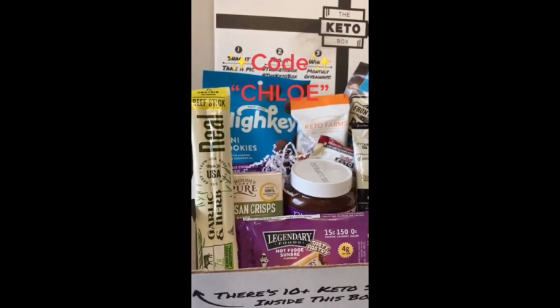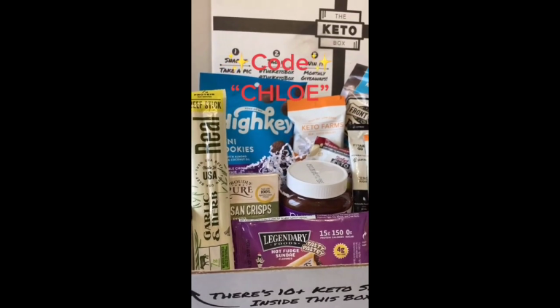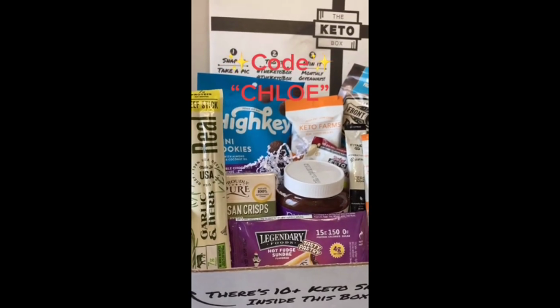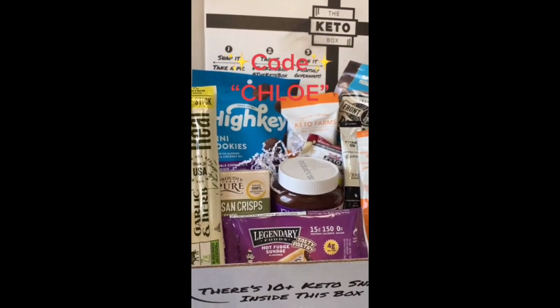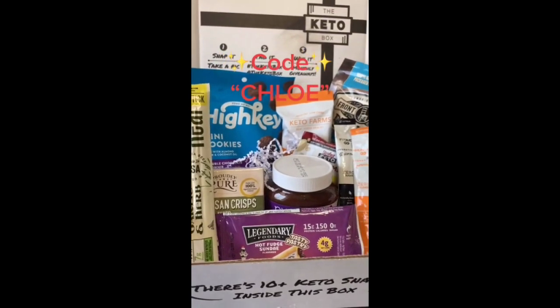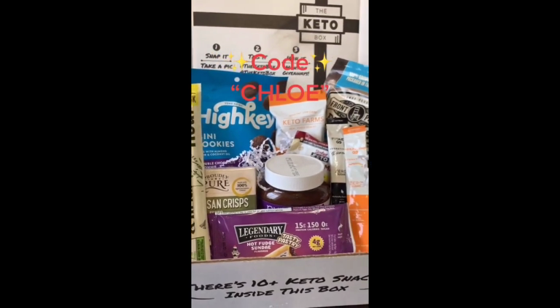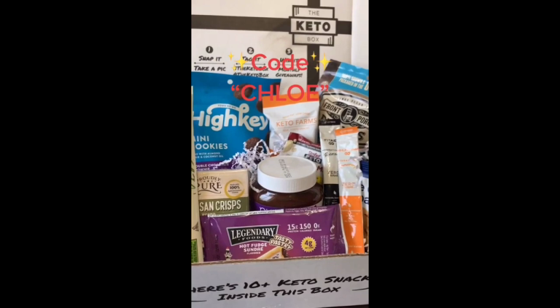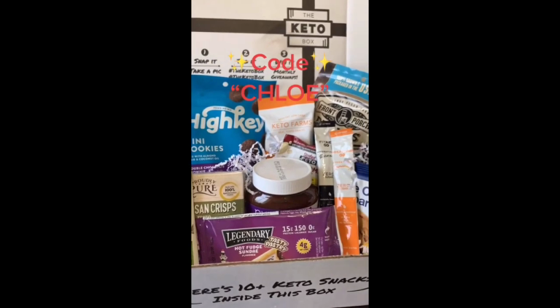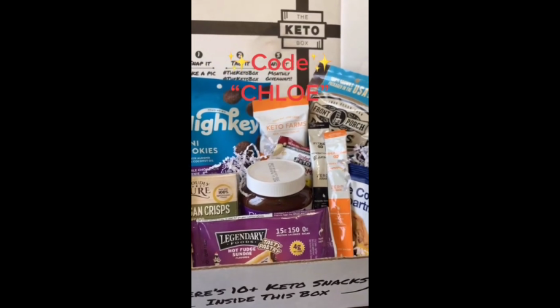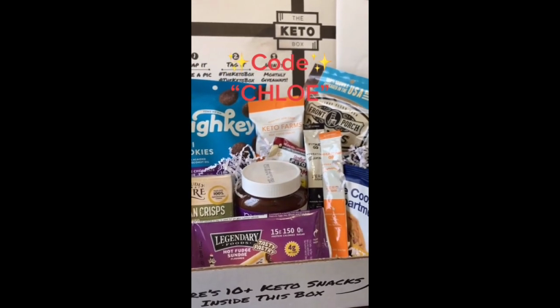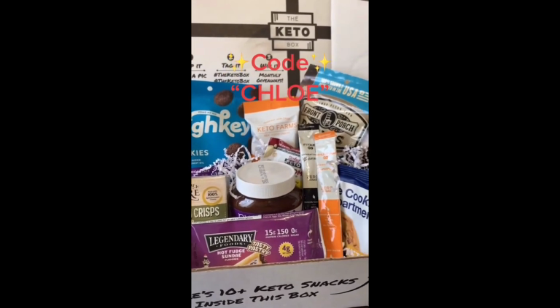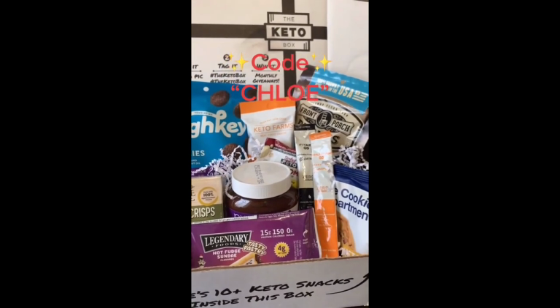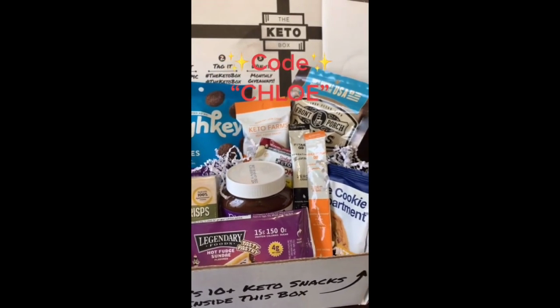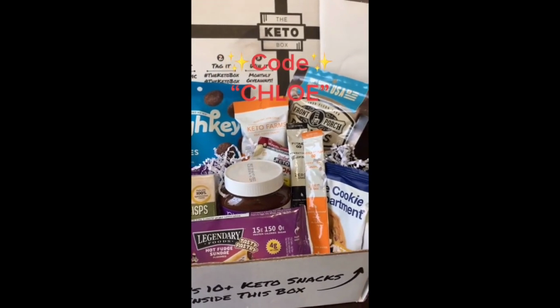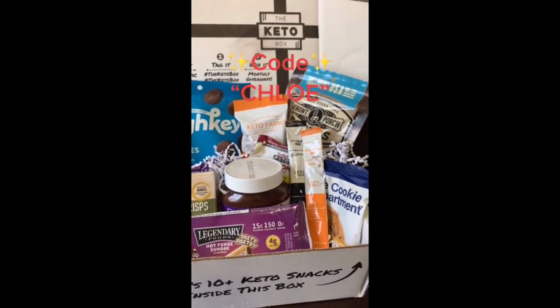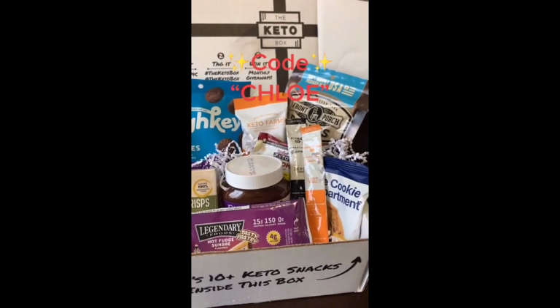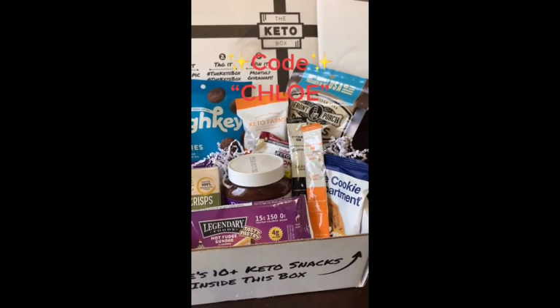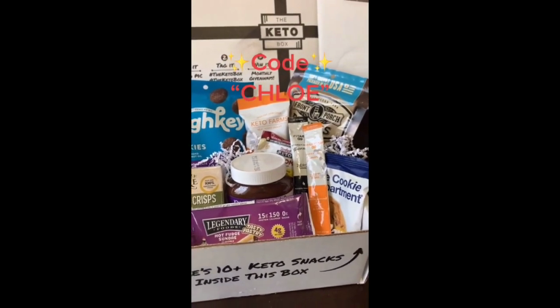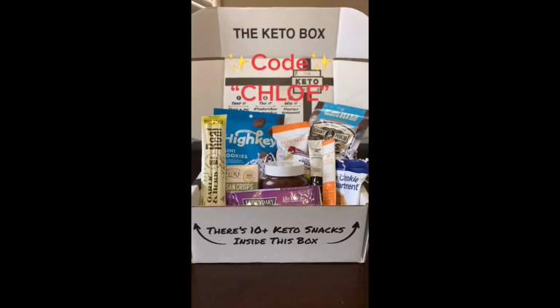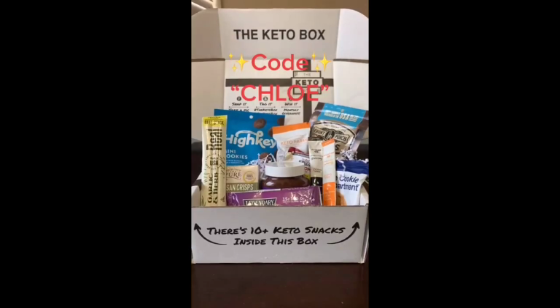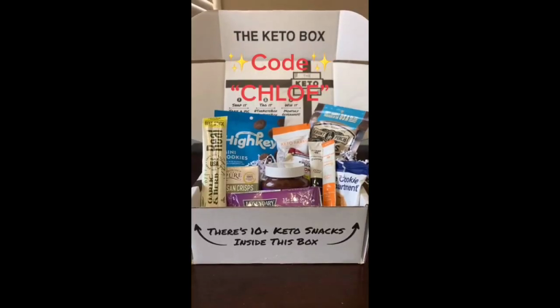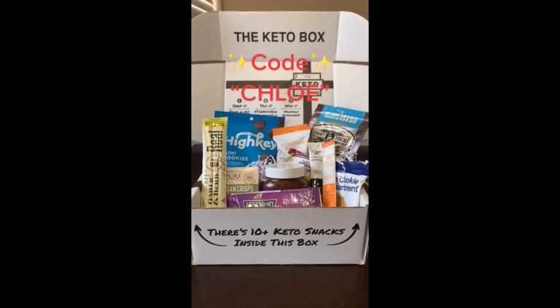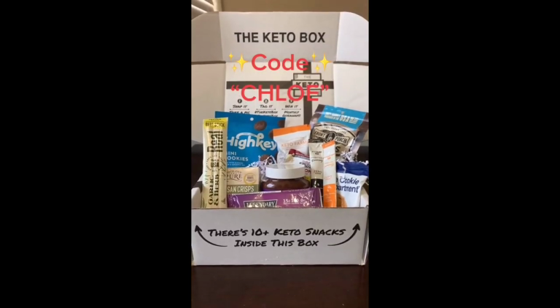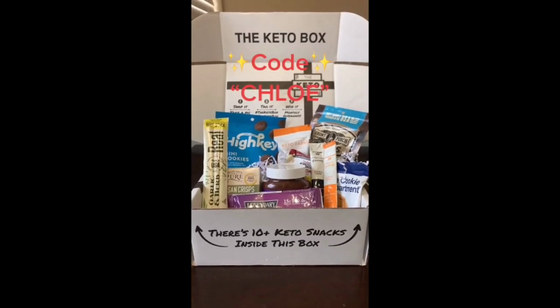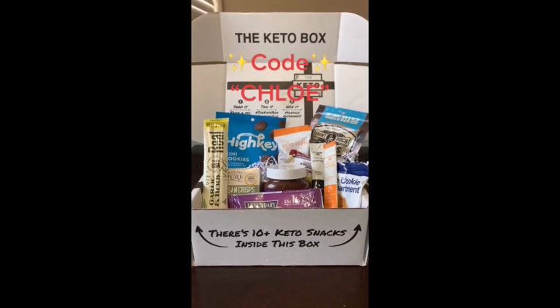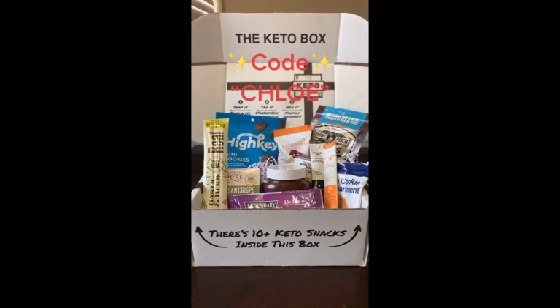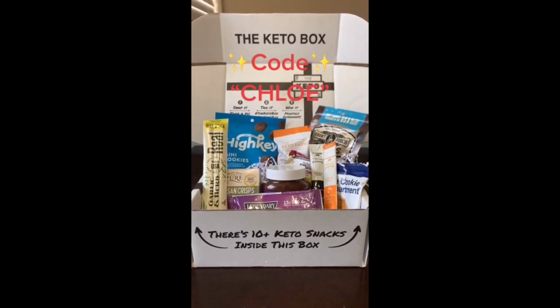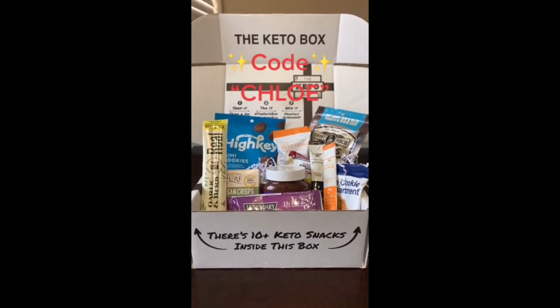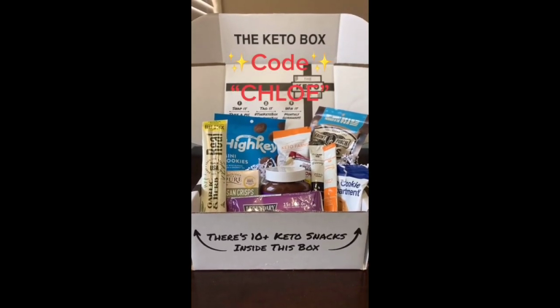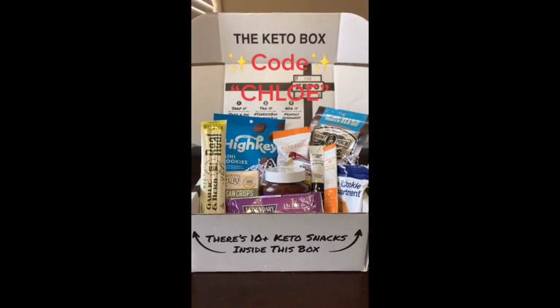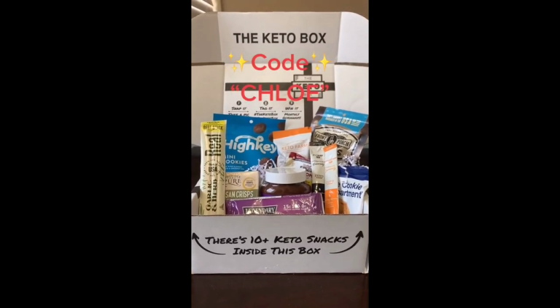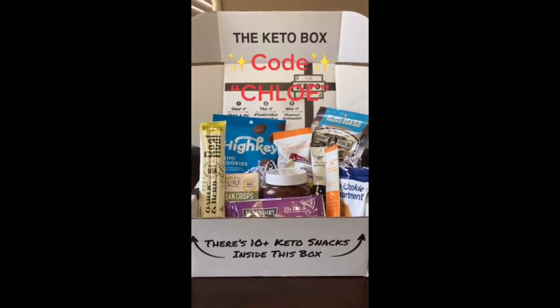If you guys want to get a keto box for yourself, make sure you use code CHLOE when you check out for 20% off.